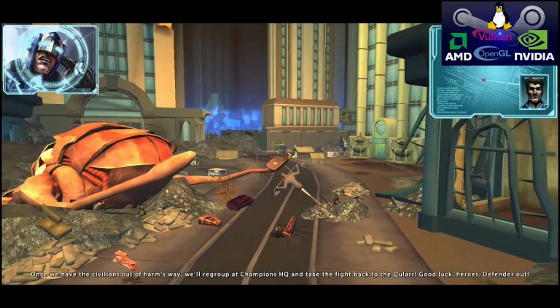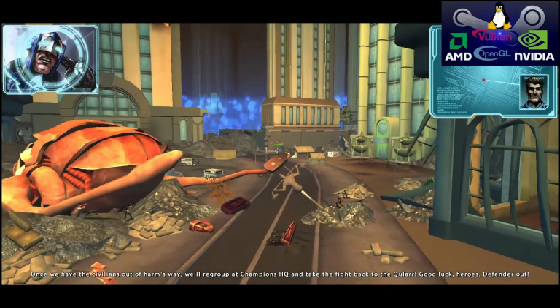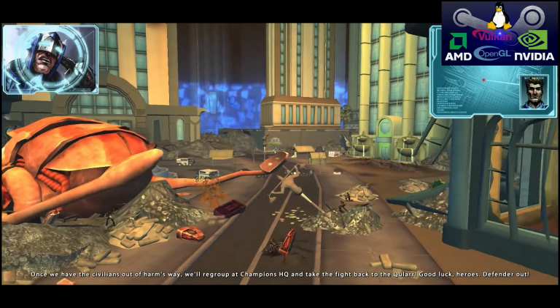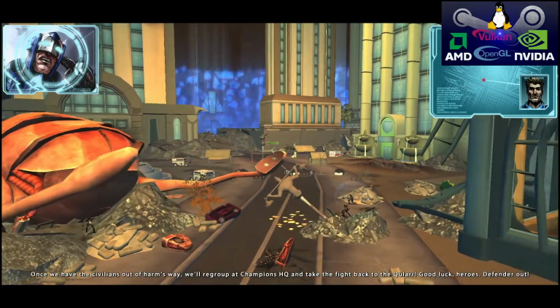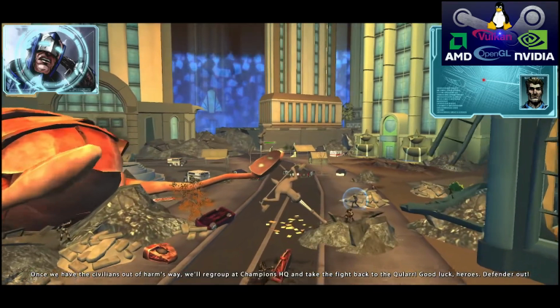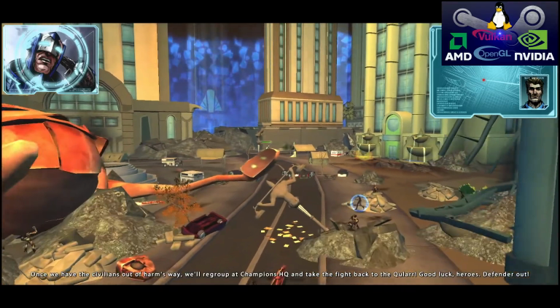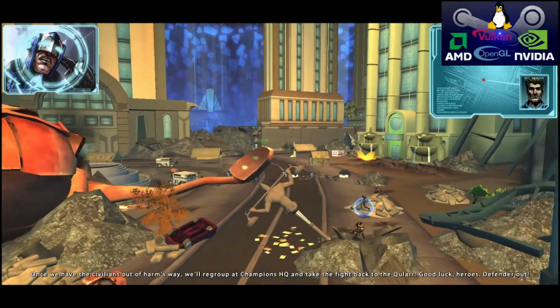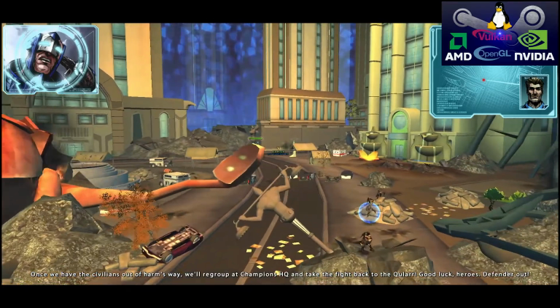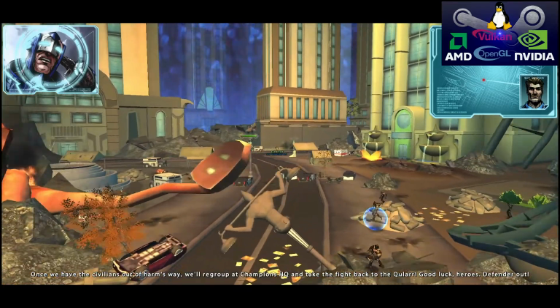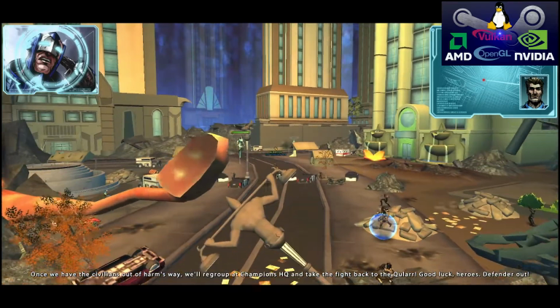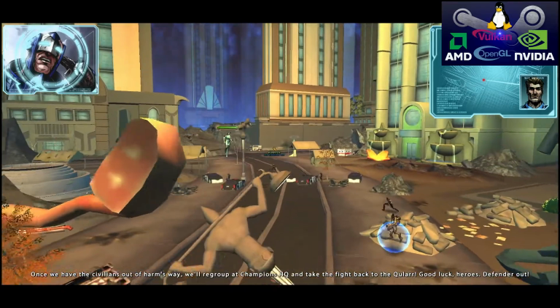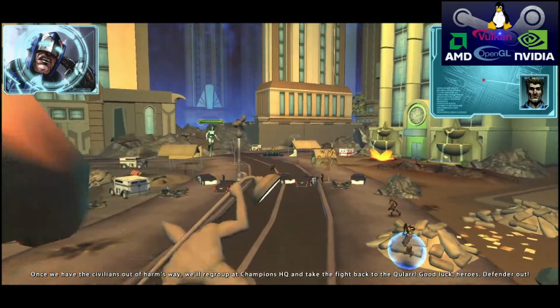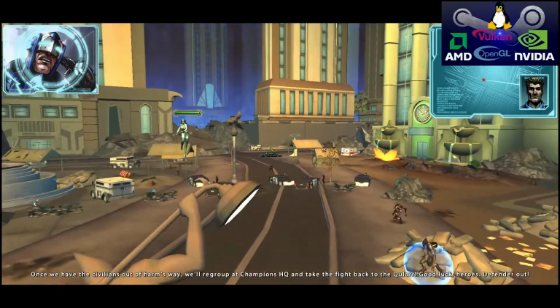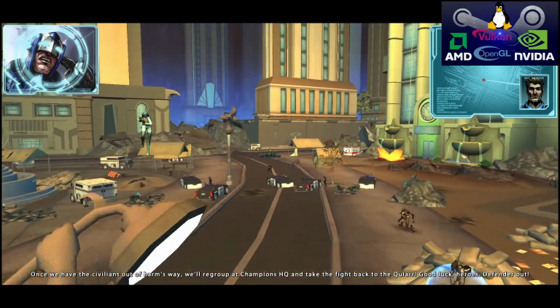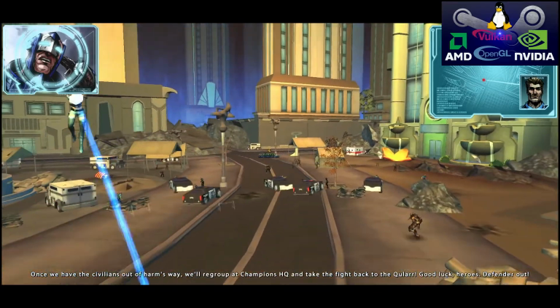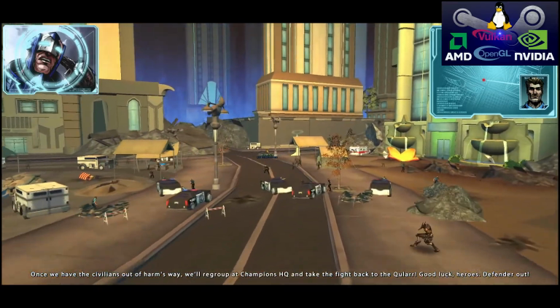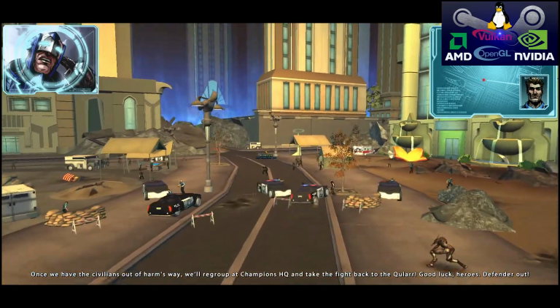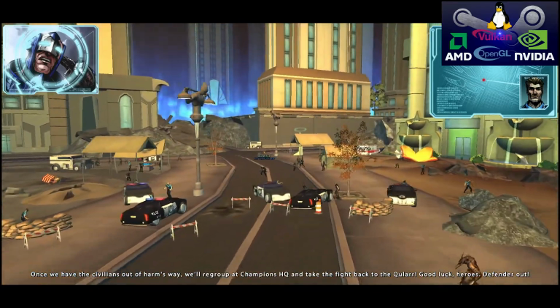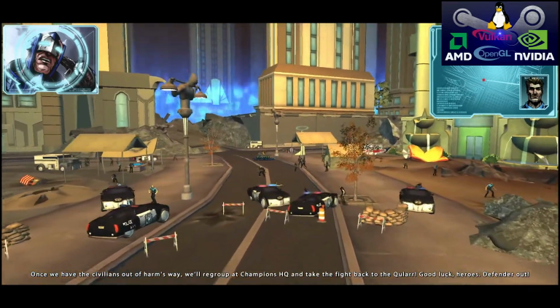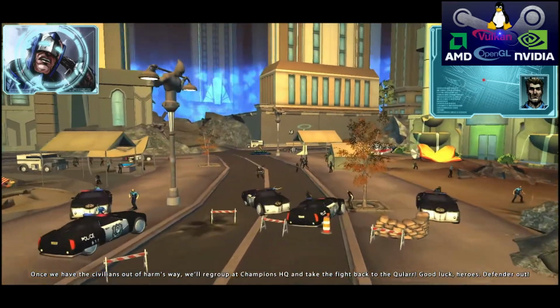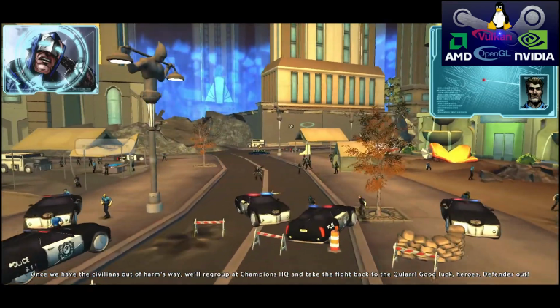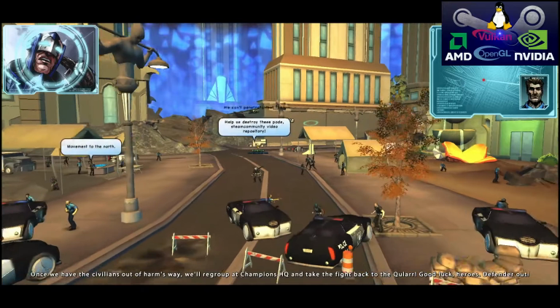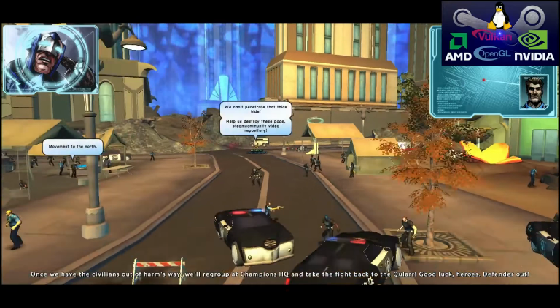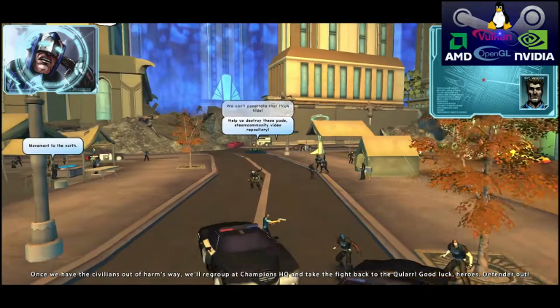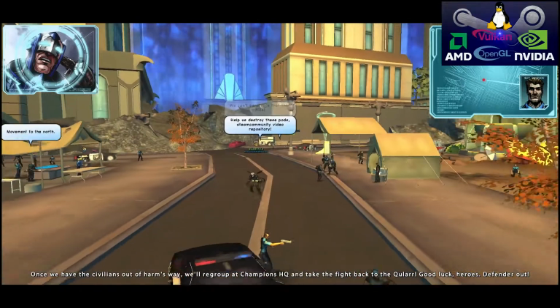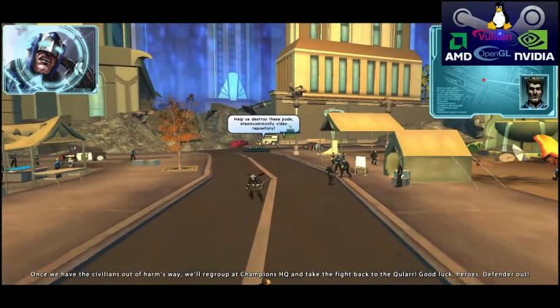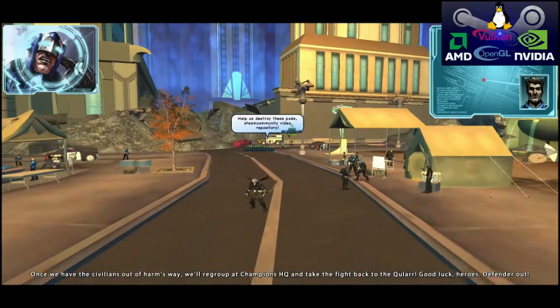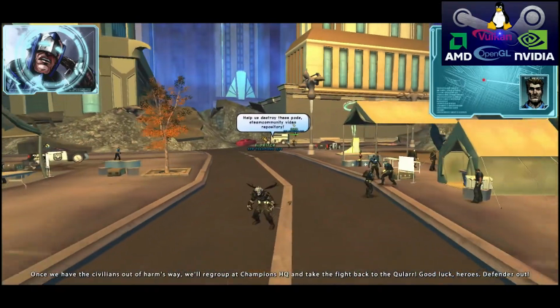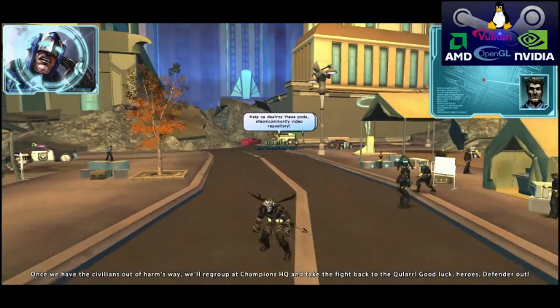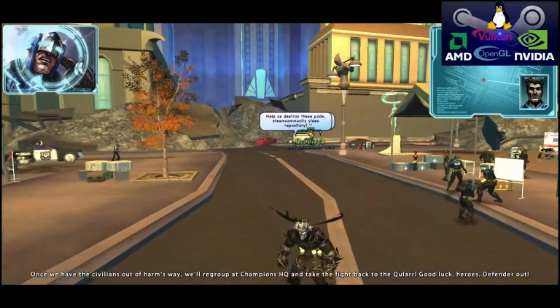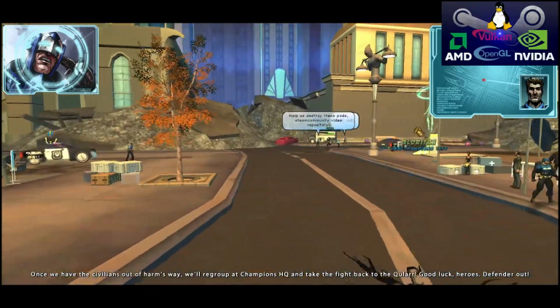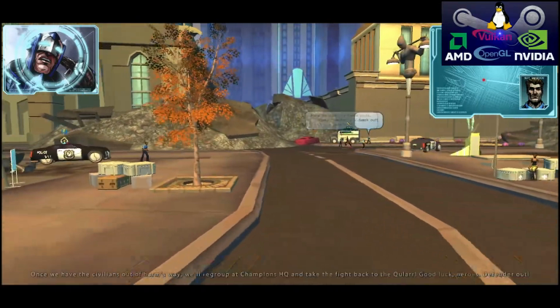Once we have the civilians out of harm's way, we'll regroup at Champions HQ and take the fight back to the Kewlaar. Good luck, heroes. Defender out.